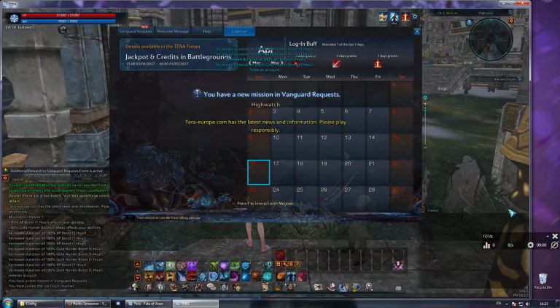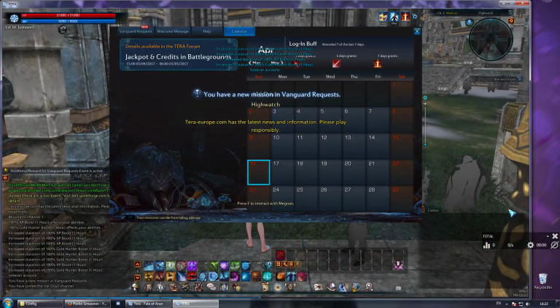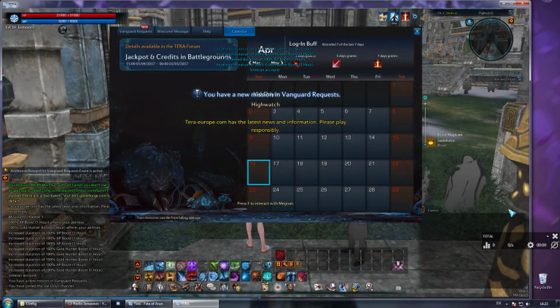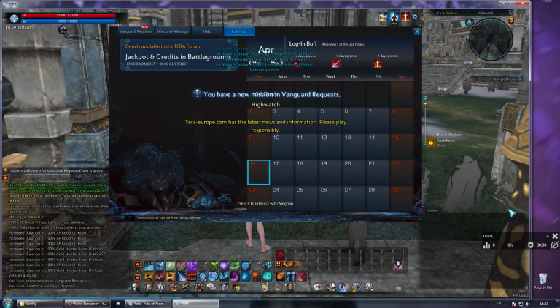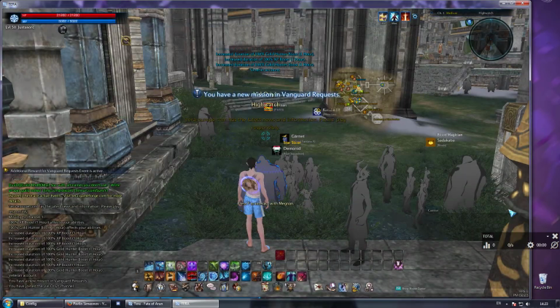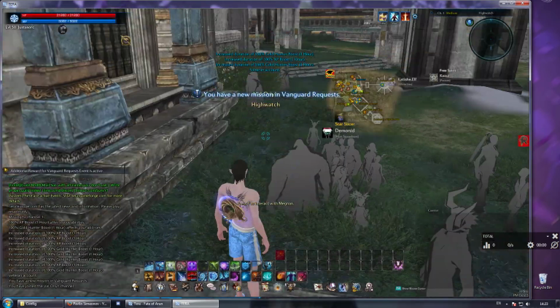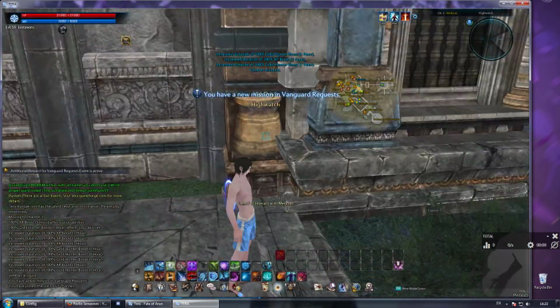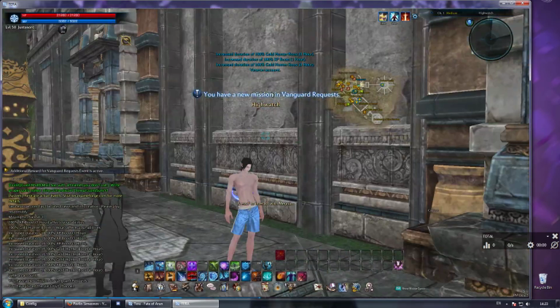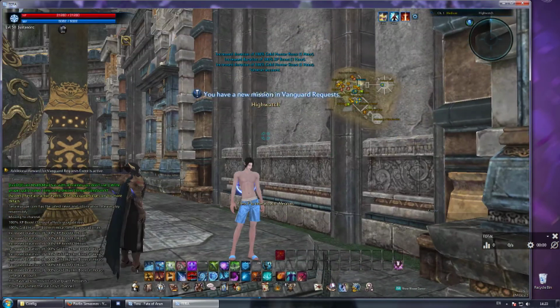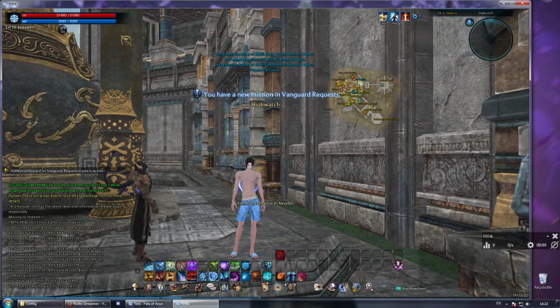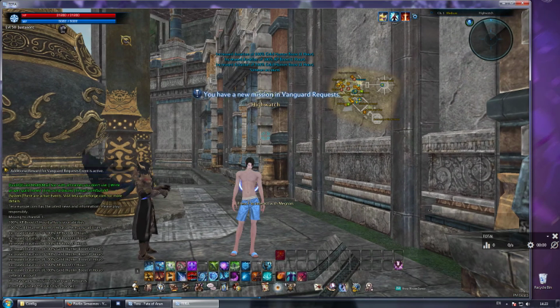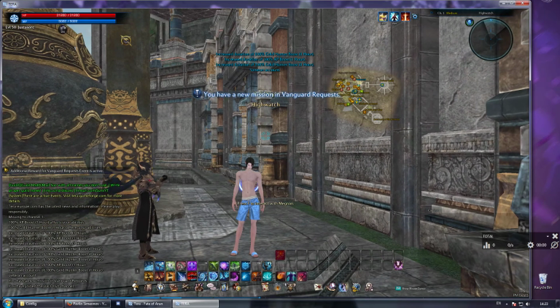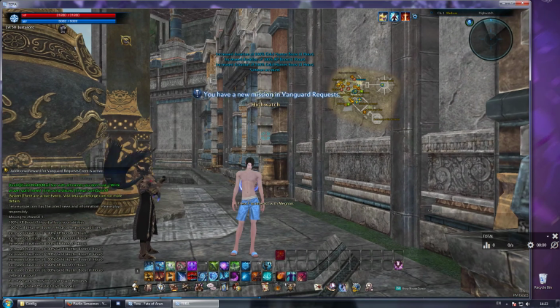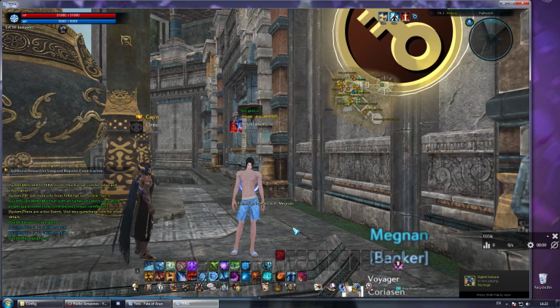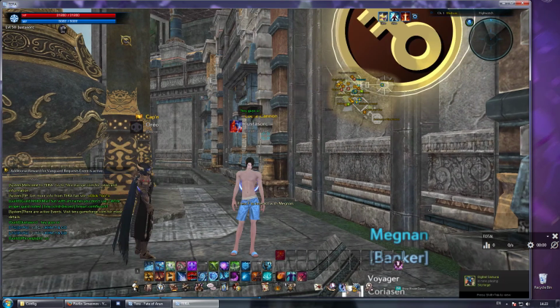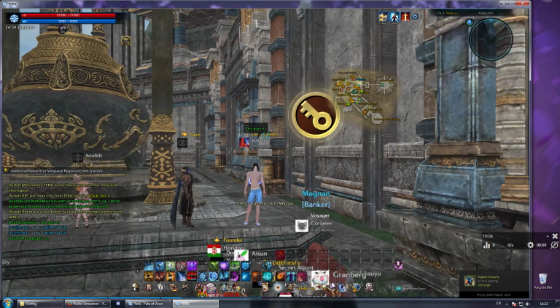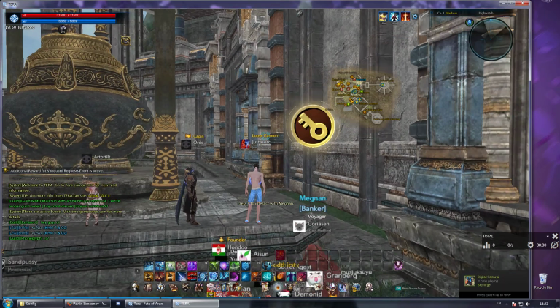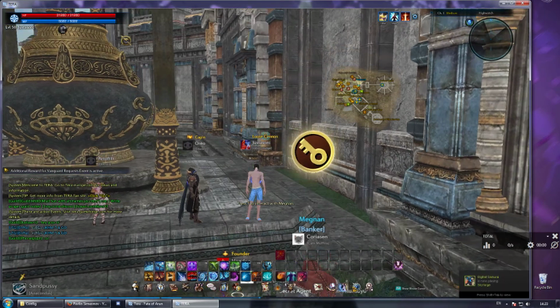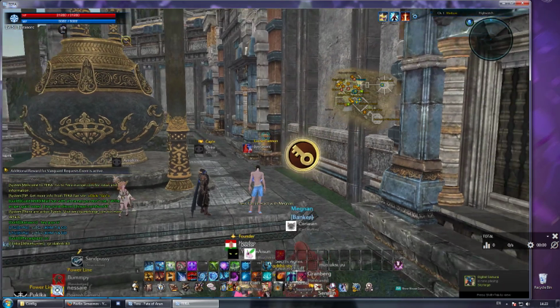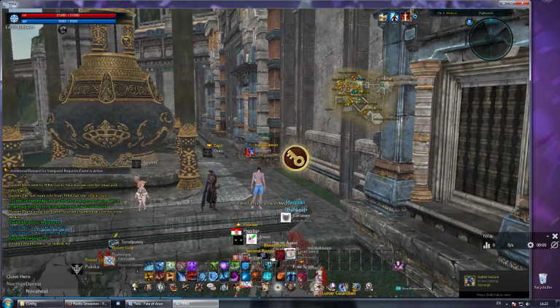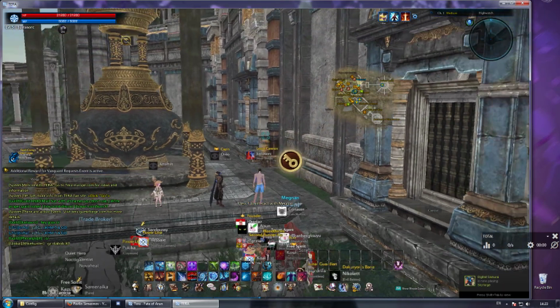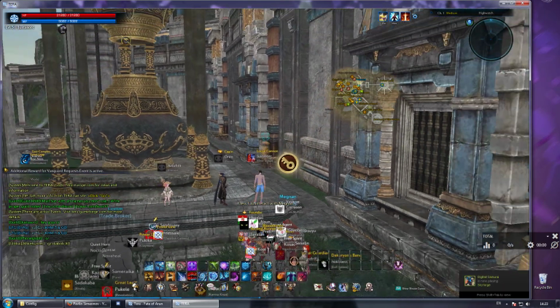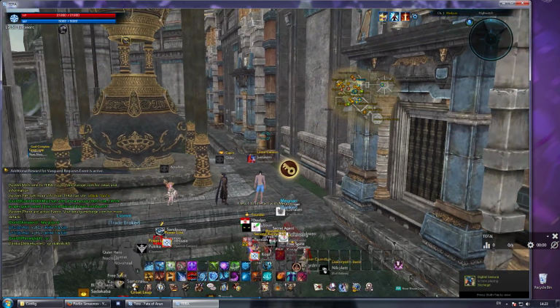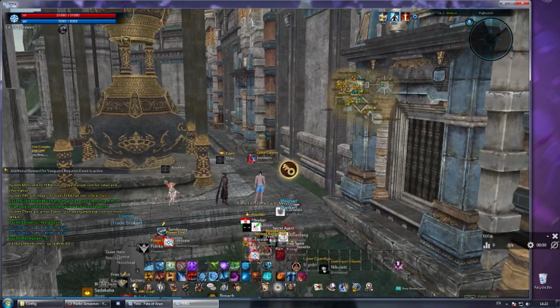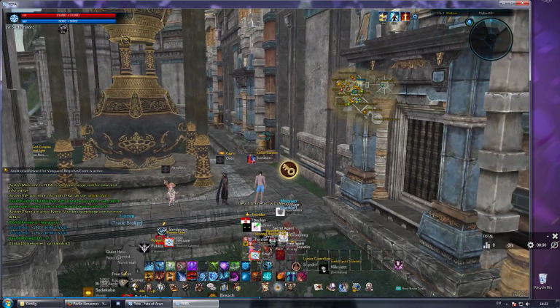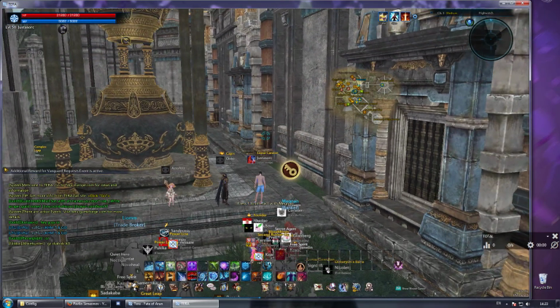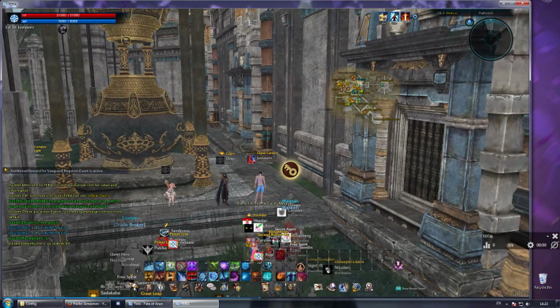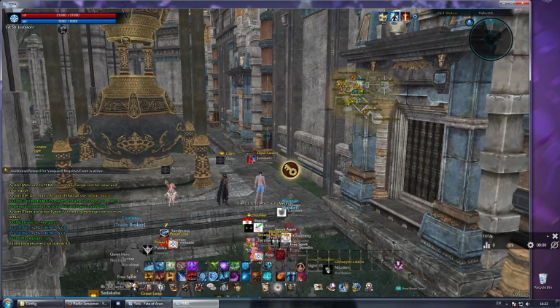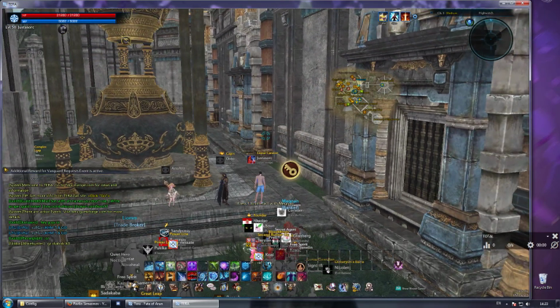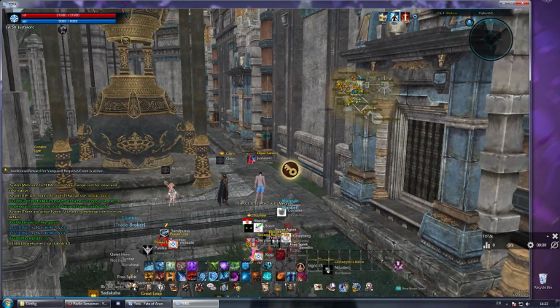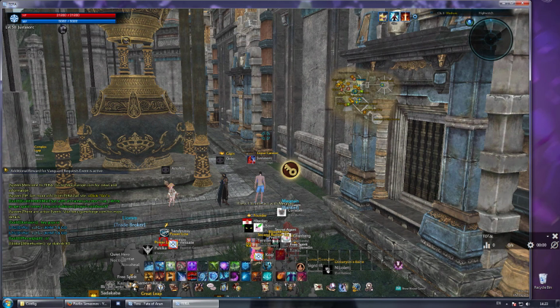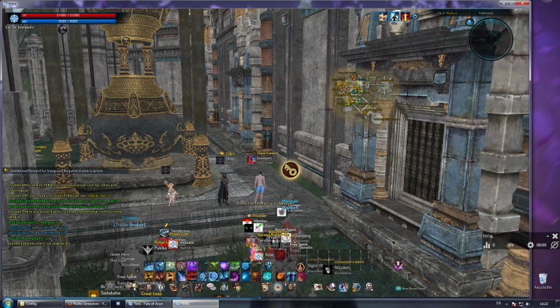So this is the default field of view after arriving in the game. When you press your designated hotkey — for me this is F — you increase it to 90 instantly.